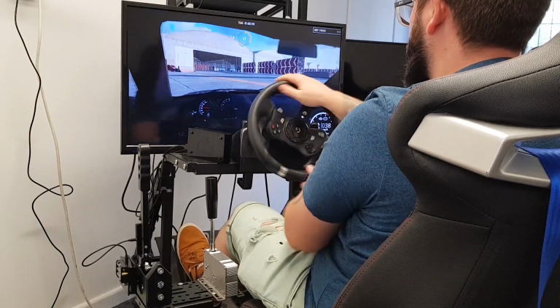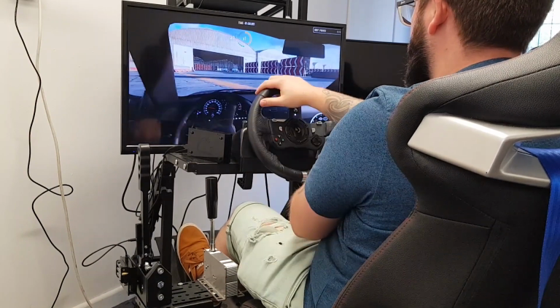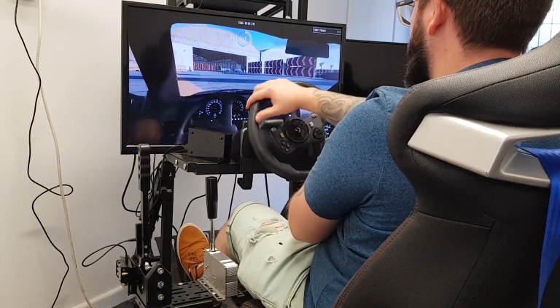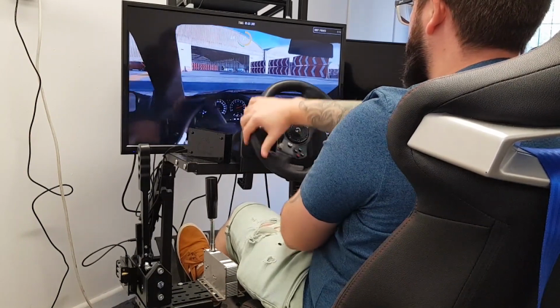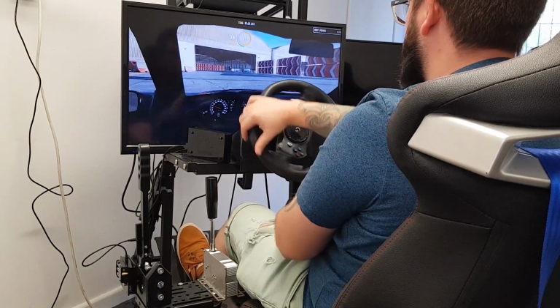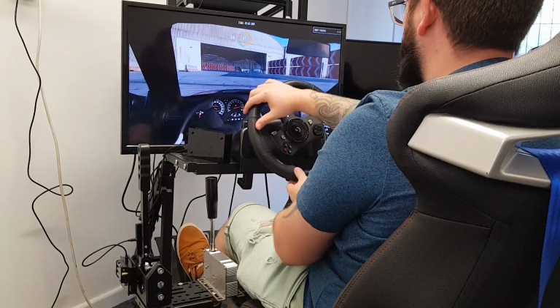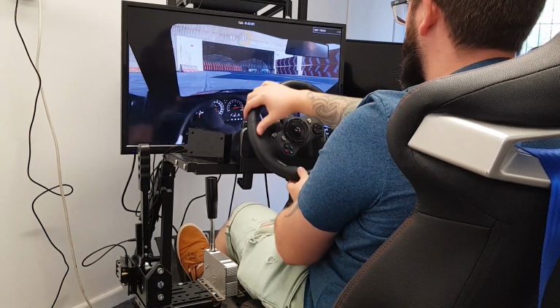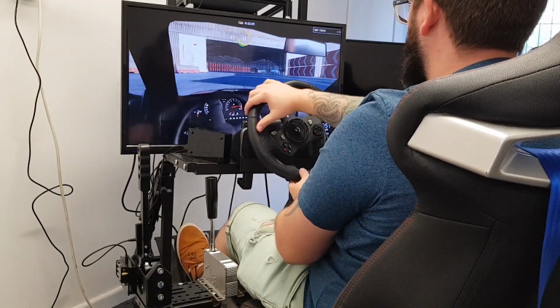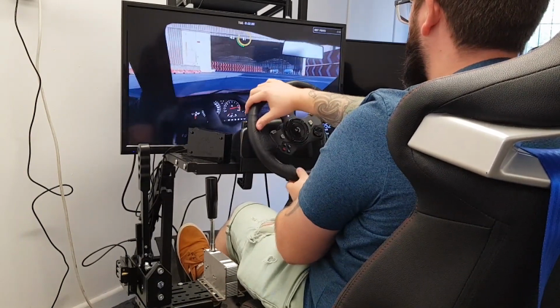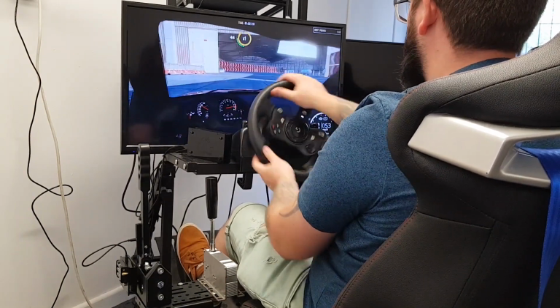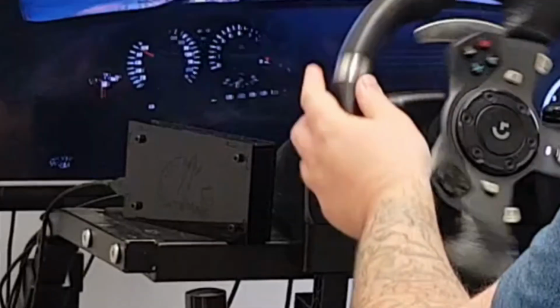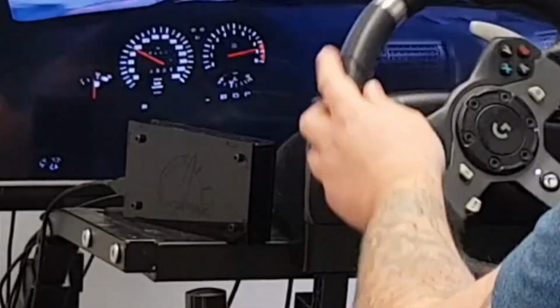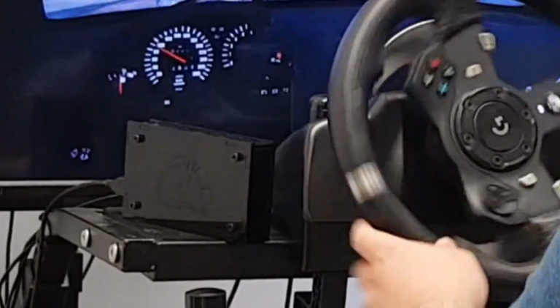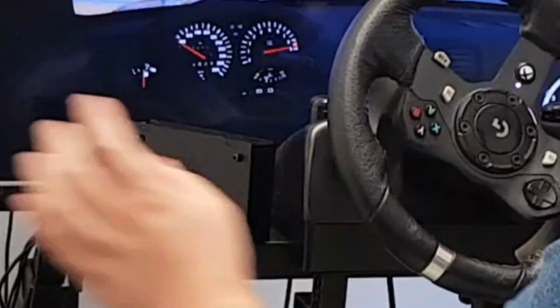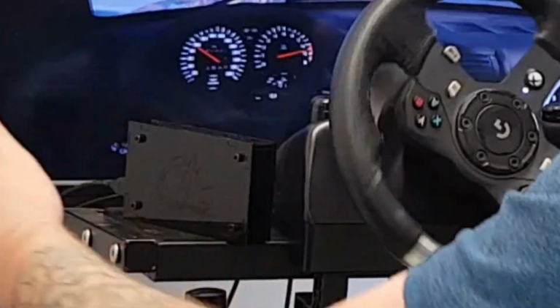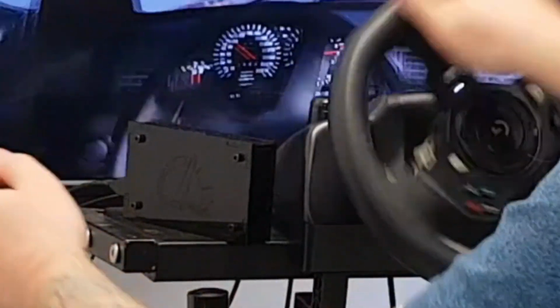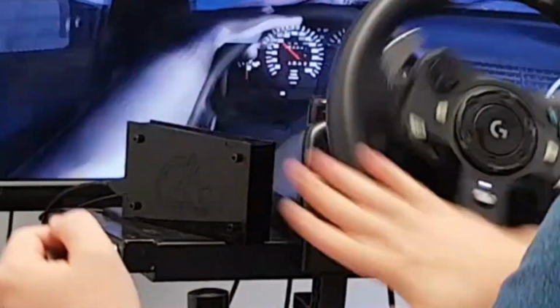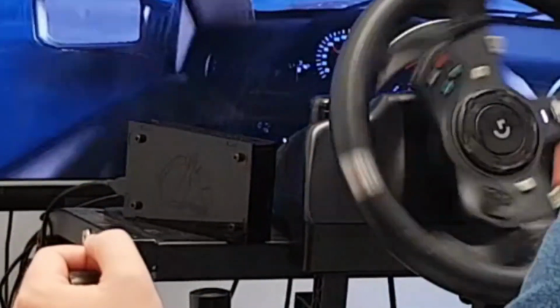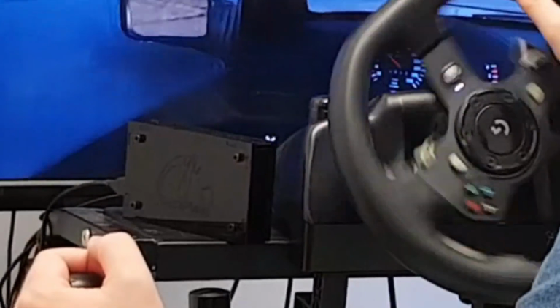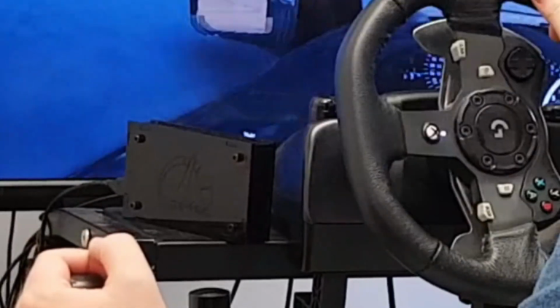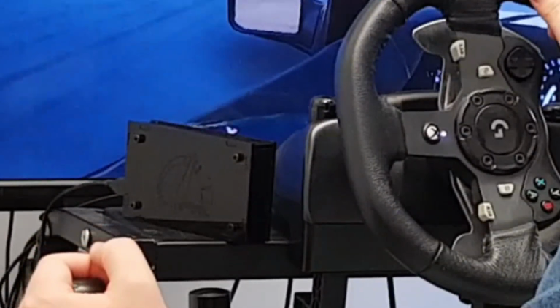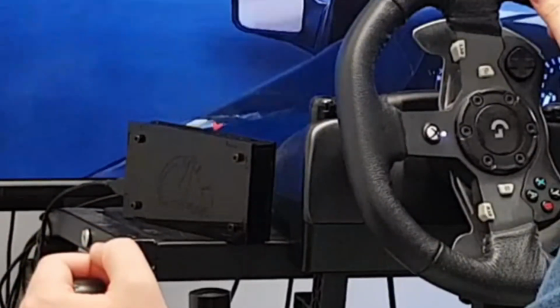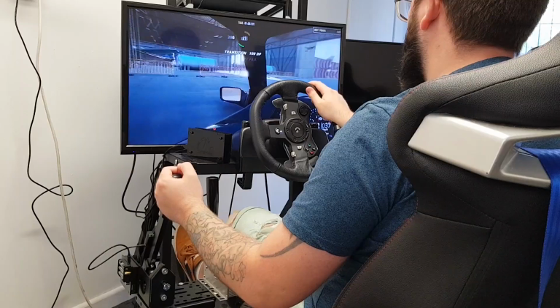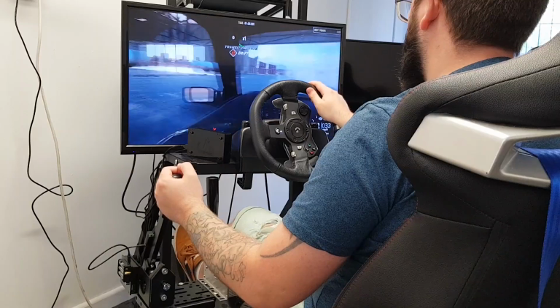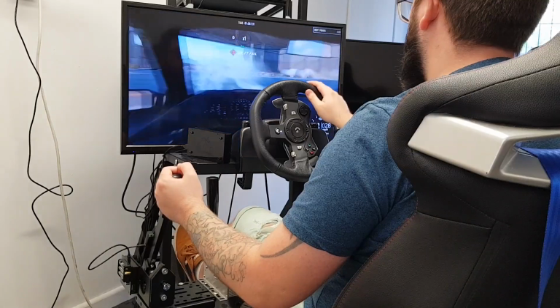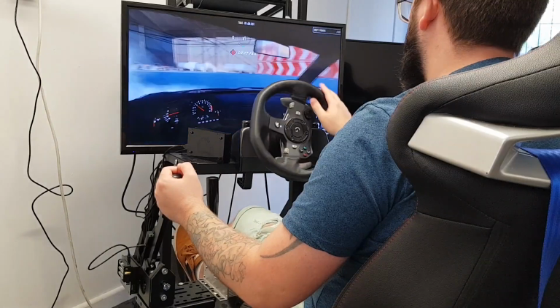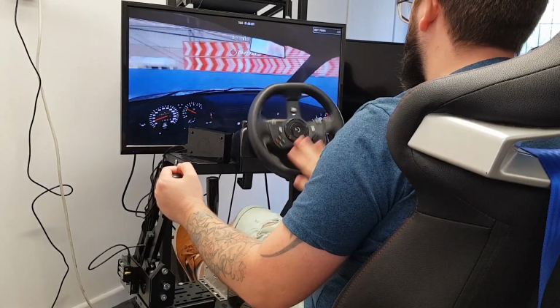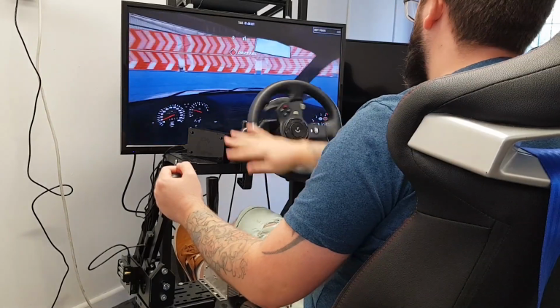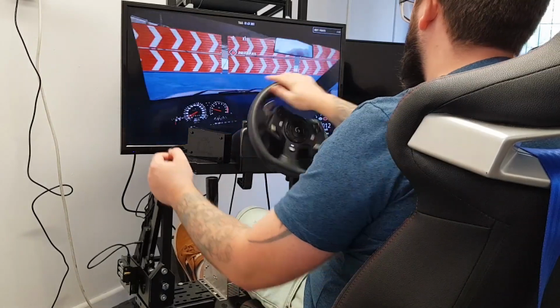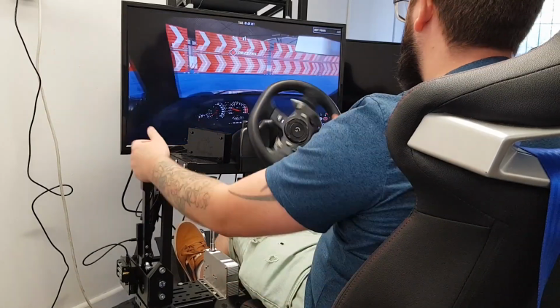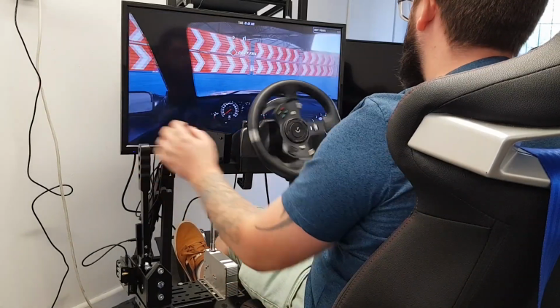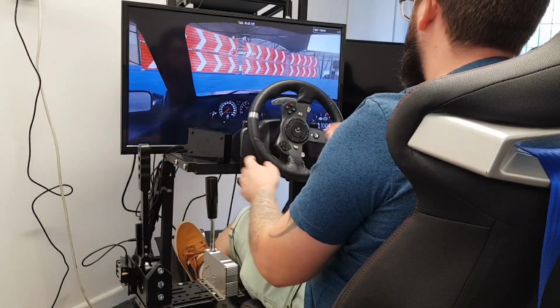Everything you need comes included: the Simartek receiver black box, the handbrake, and the cables required.